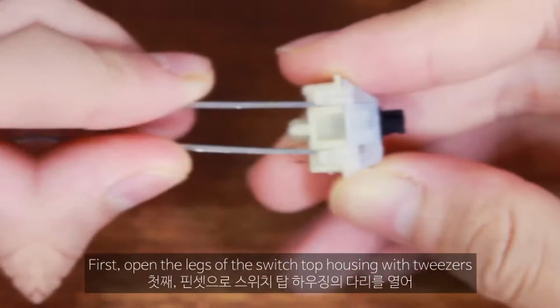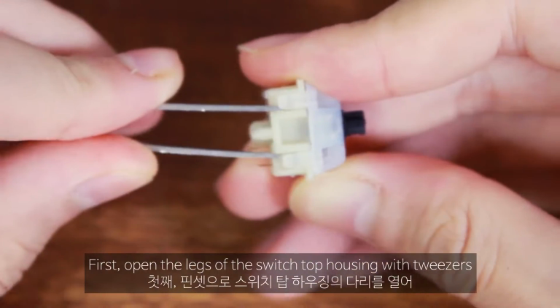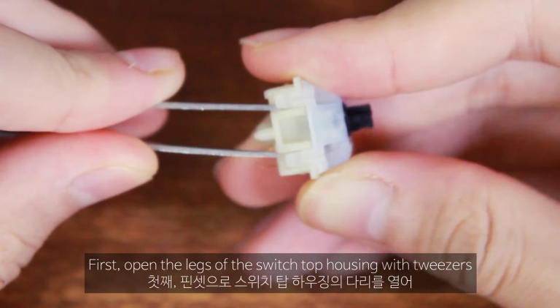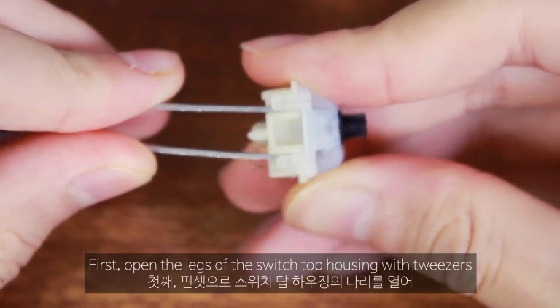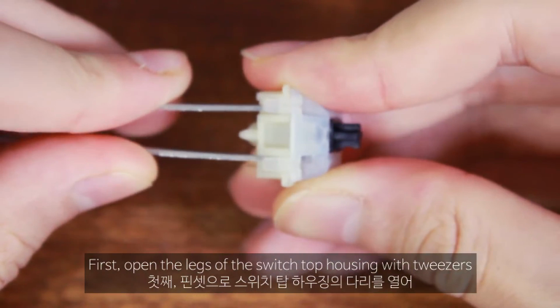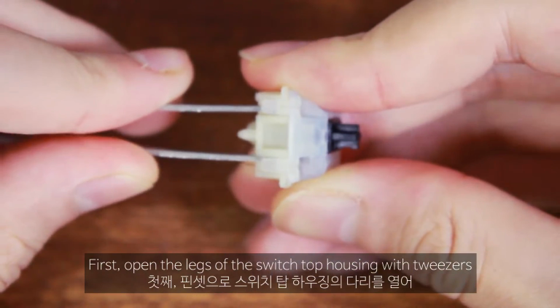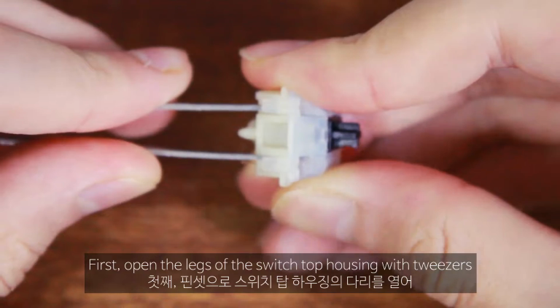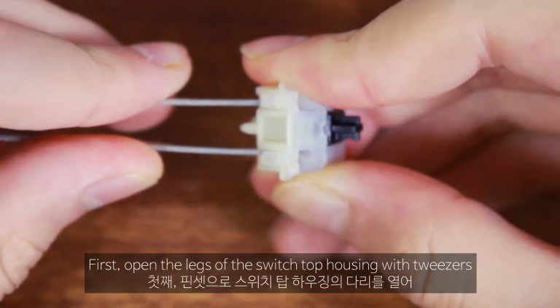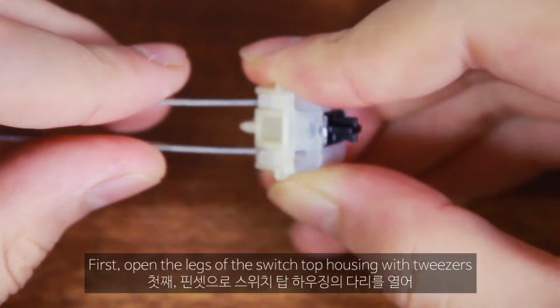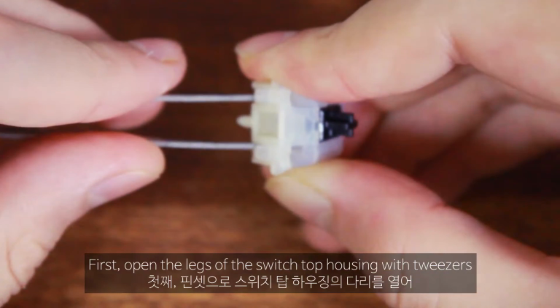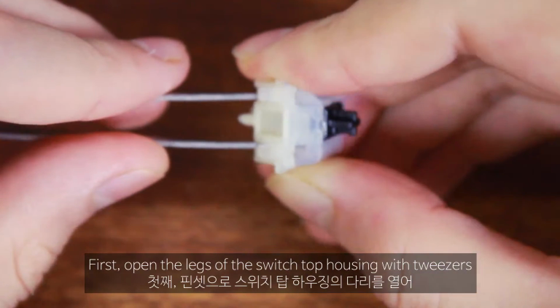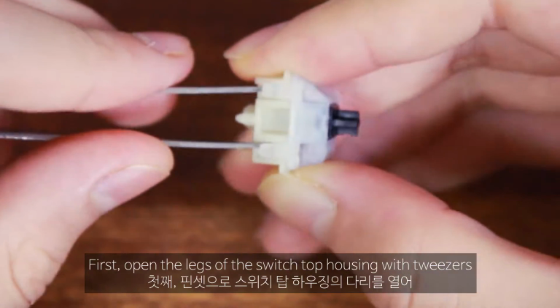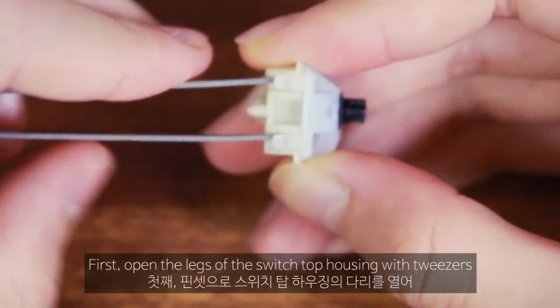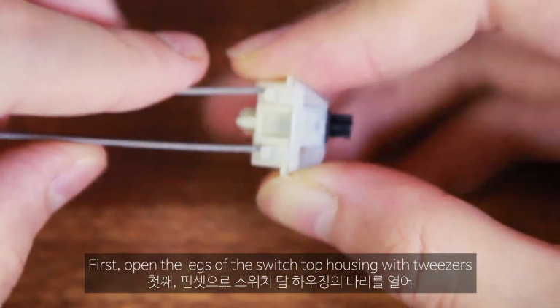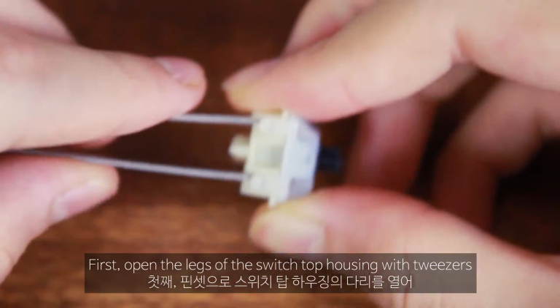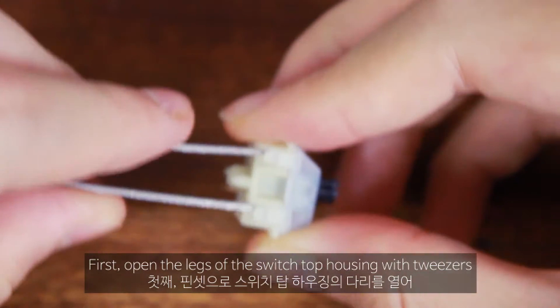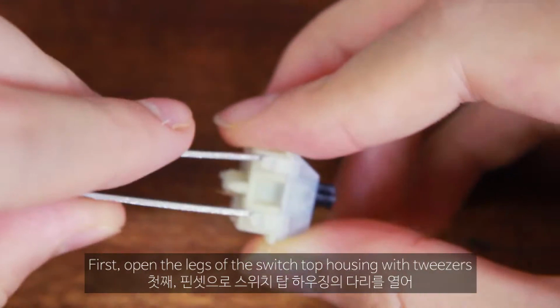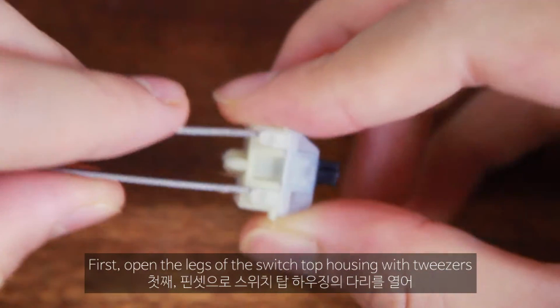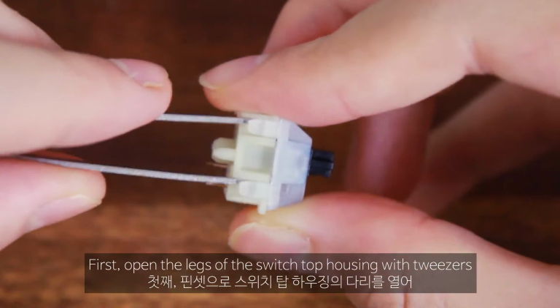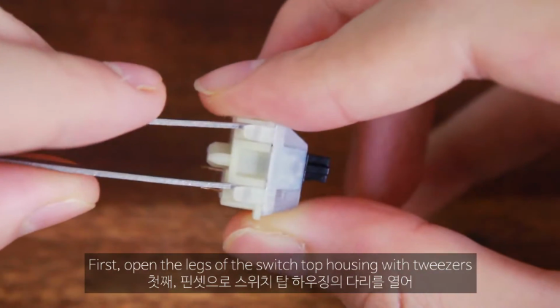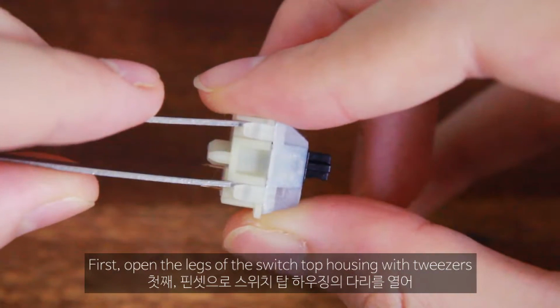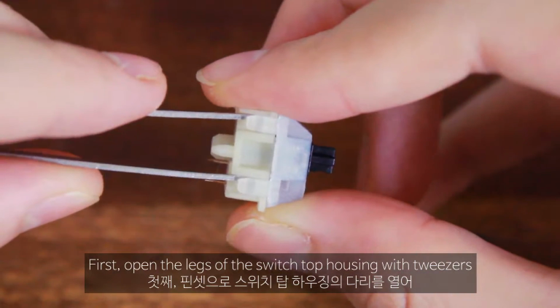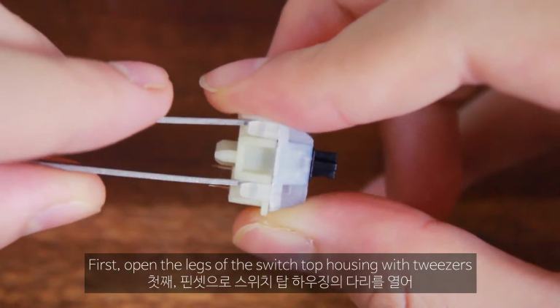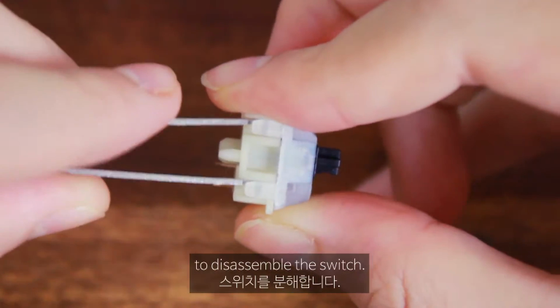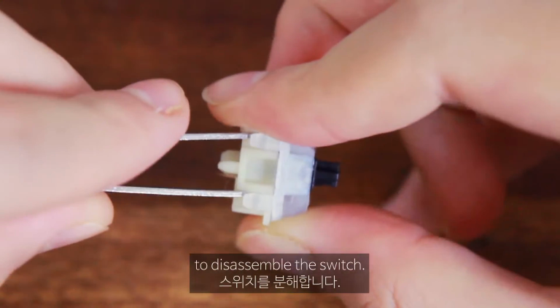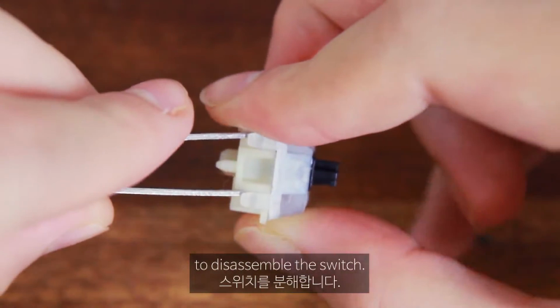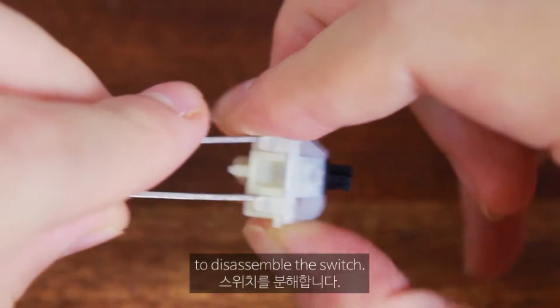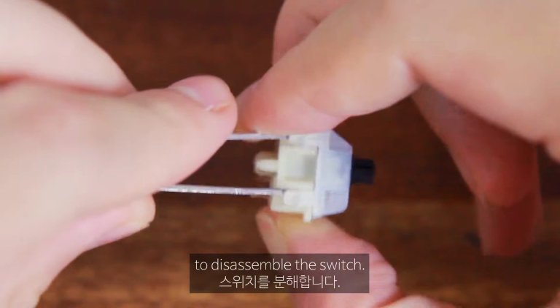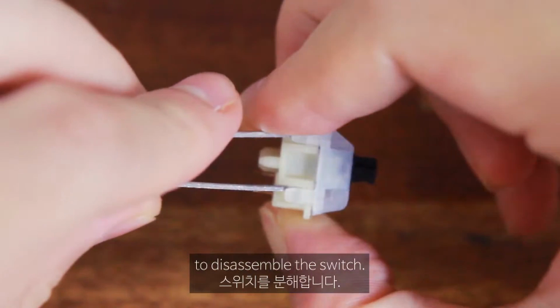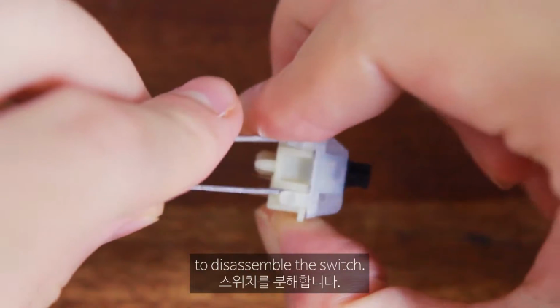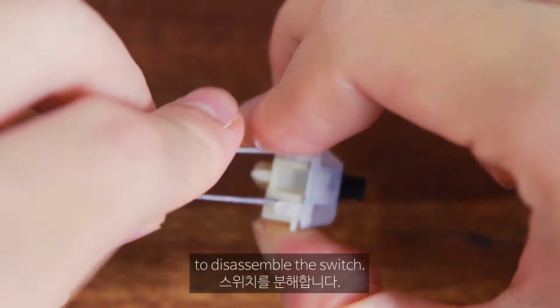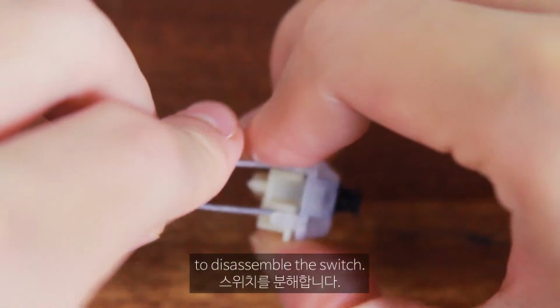First, open the legs of the switch top housing with tweezers to disassemble the switch.